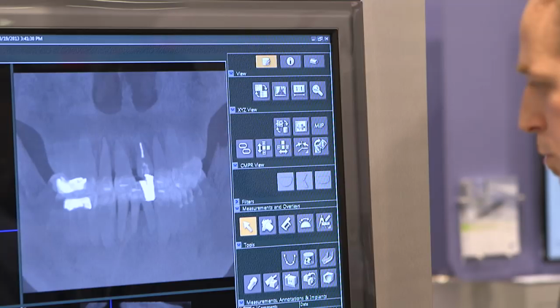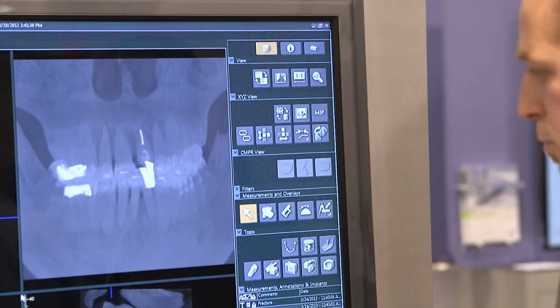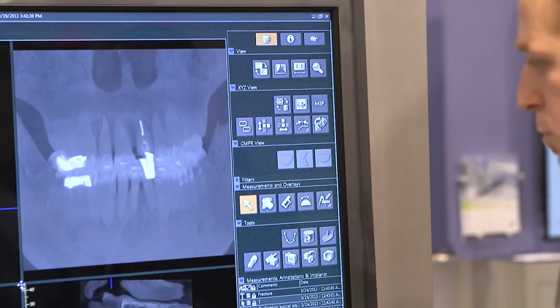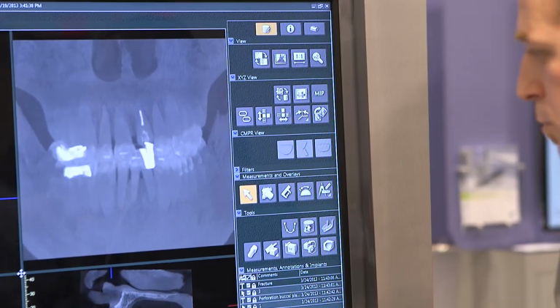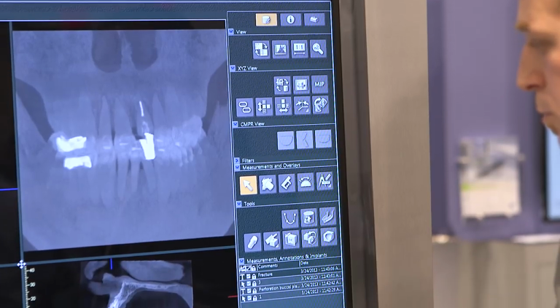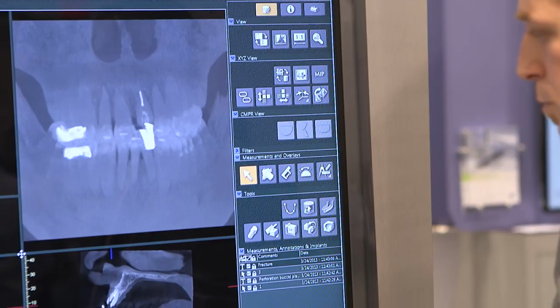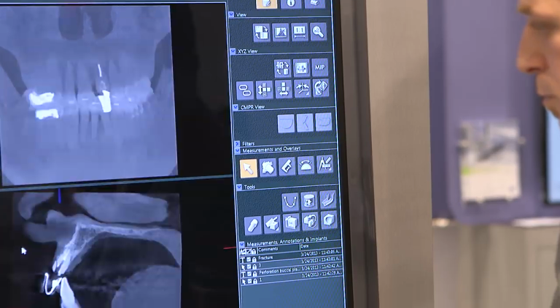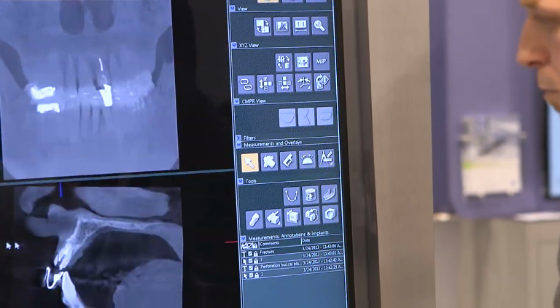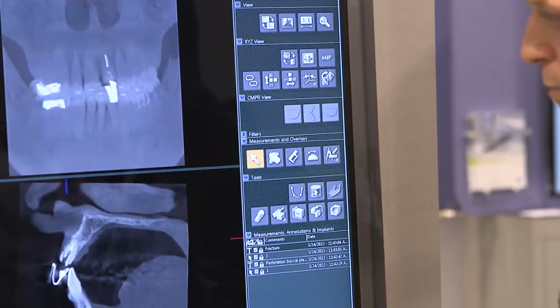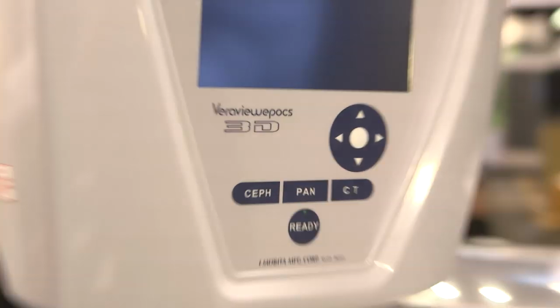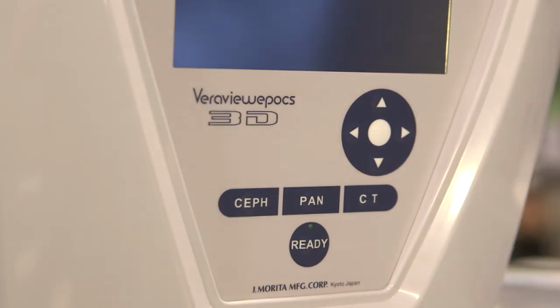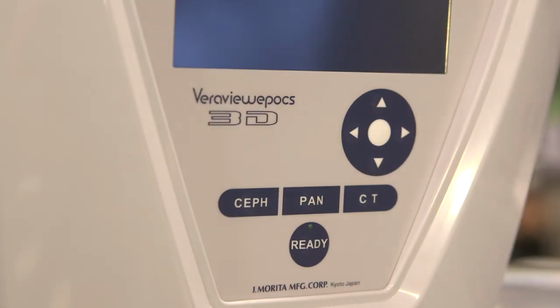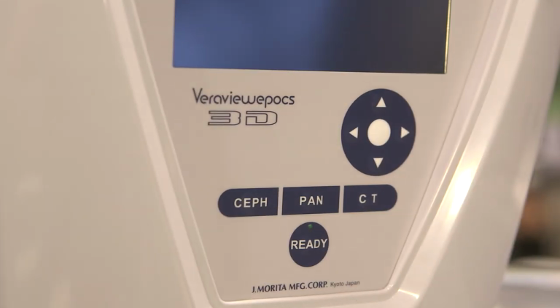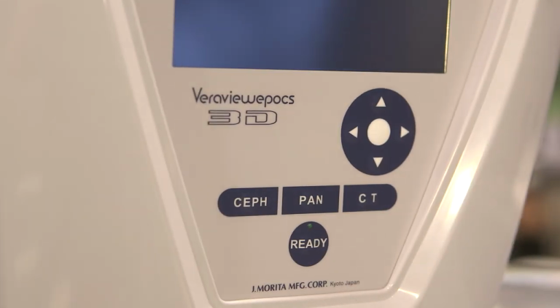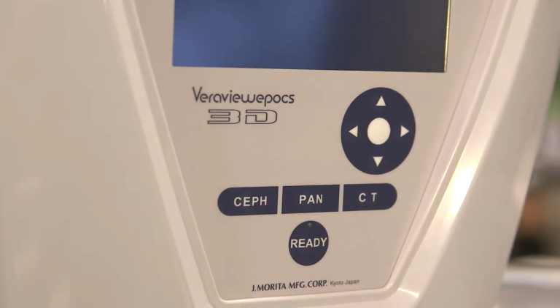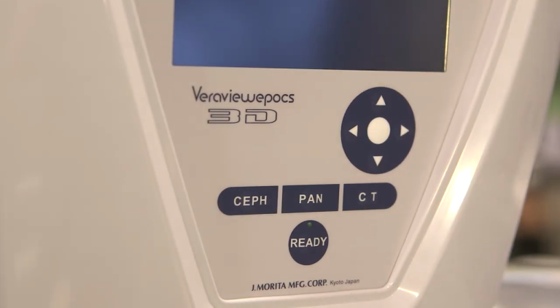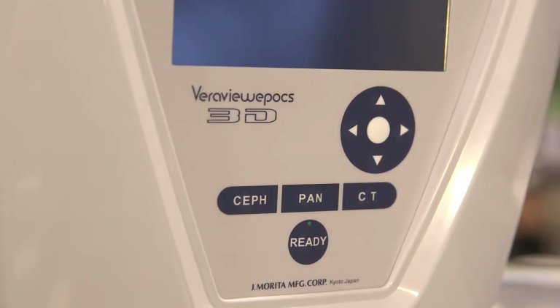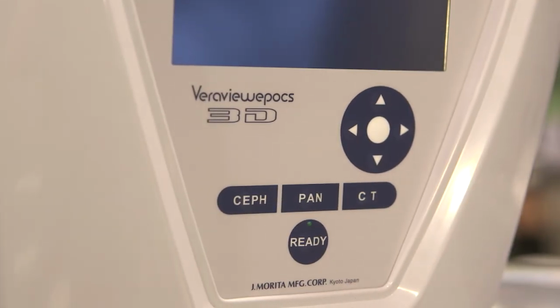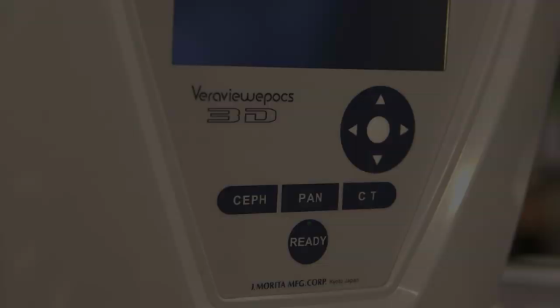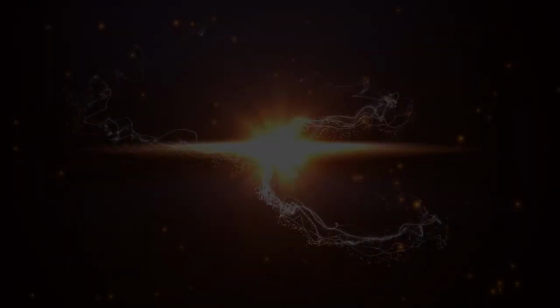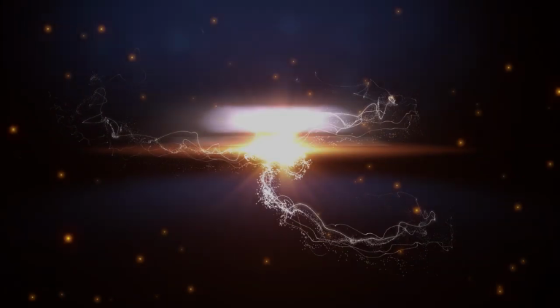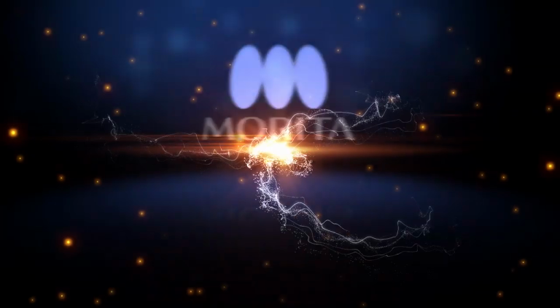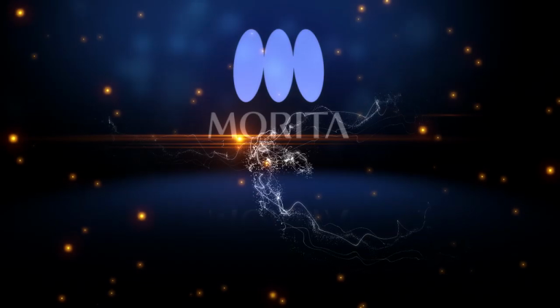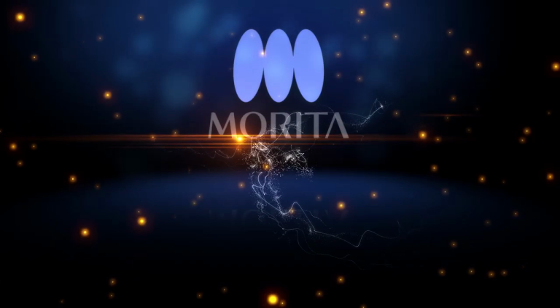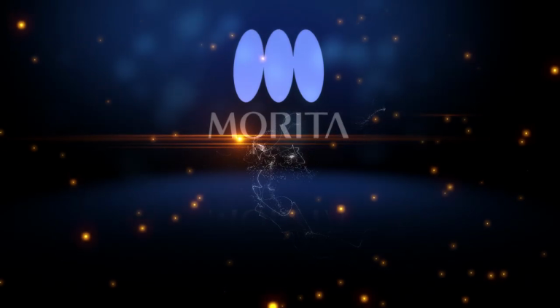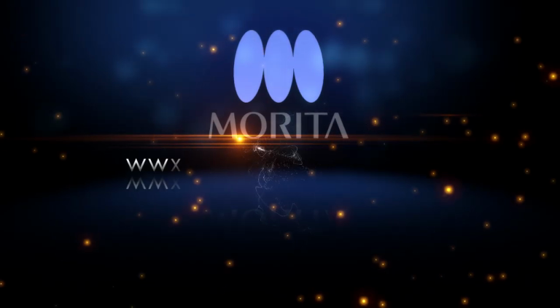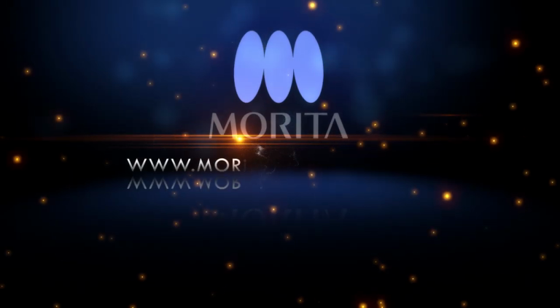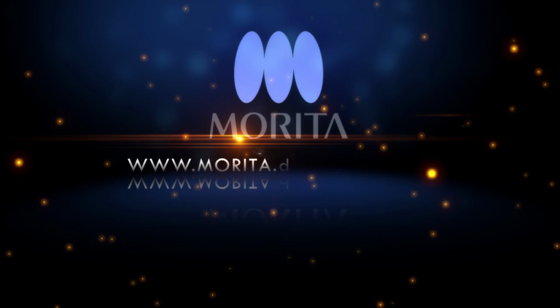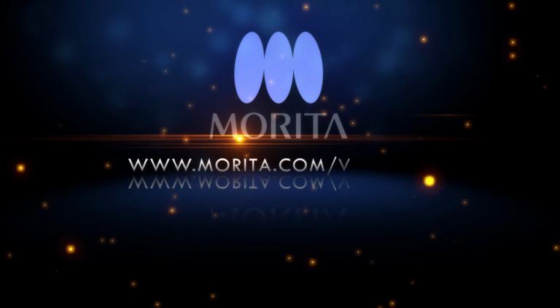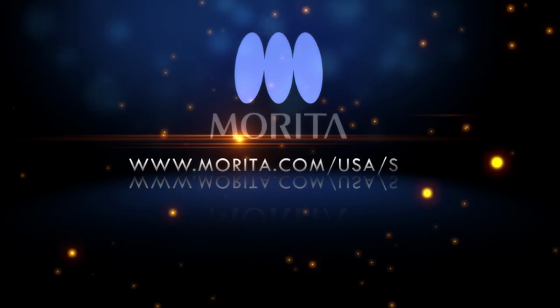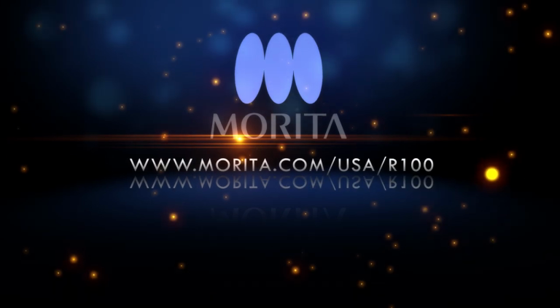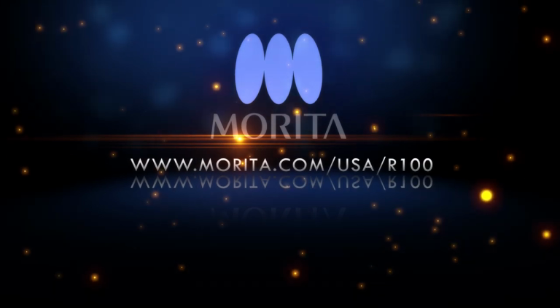For anyone that would like to gain more knowledge about the R100, you can visit morita.com/USA/R100.